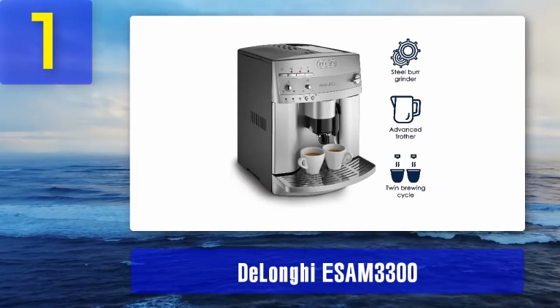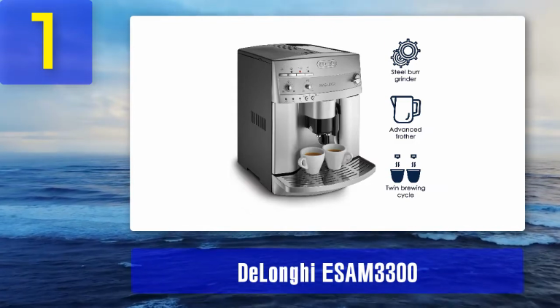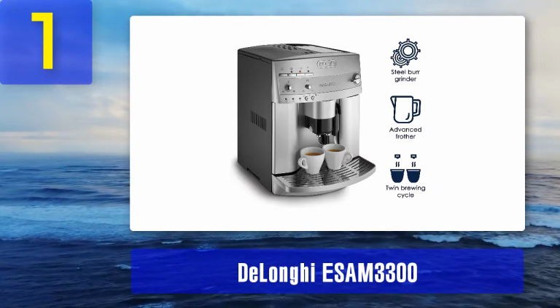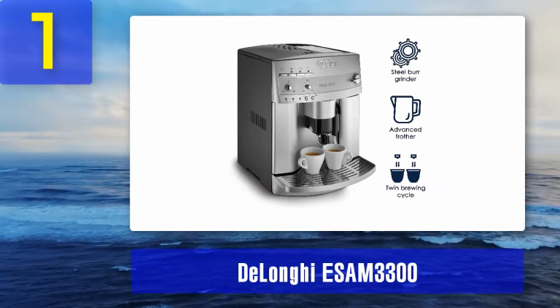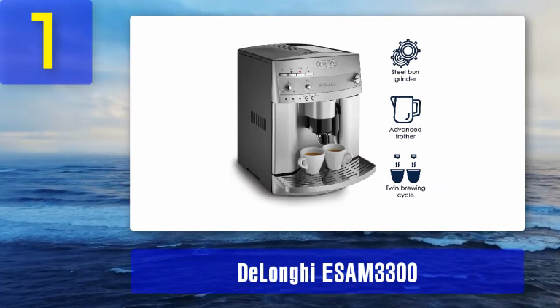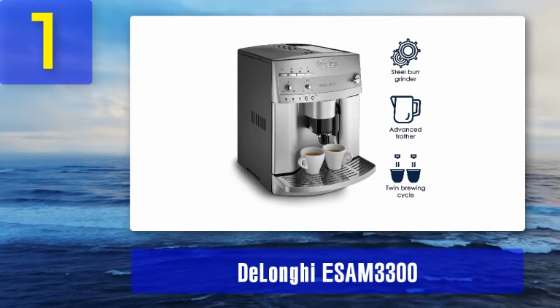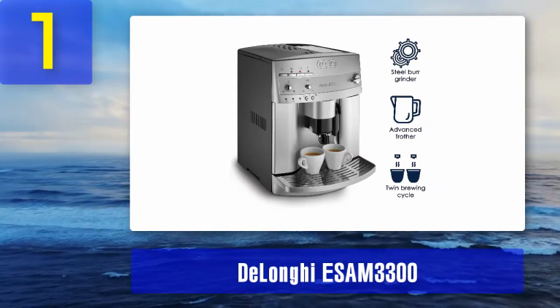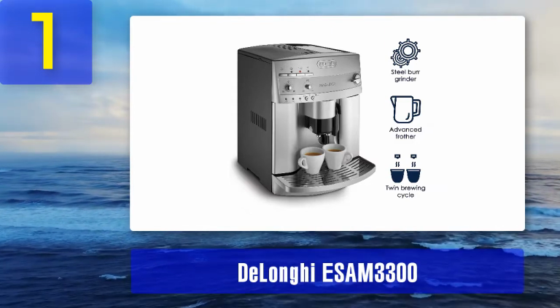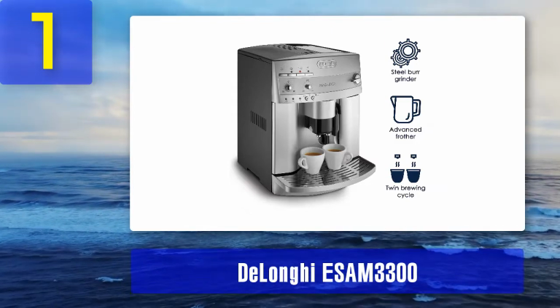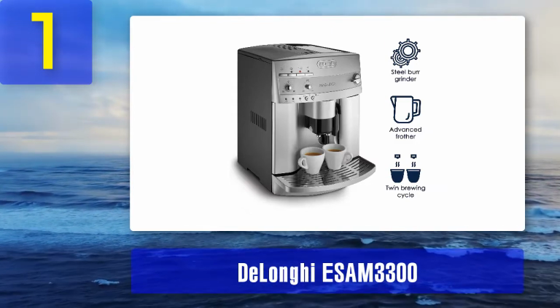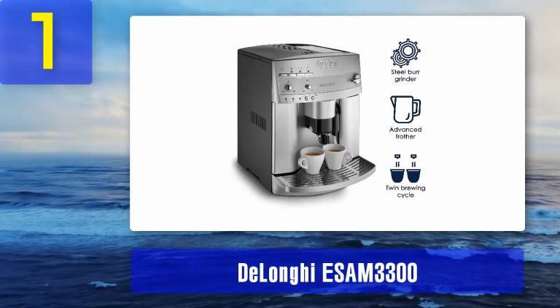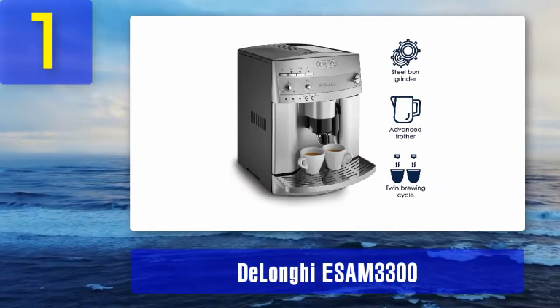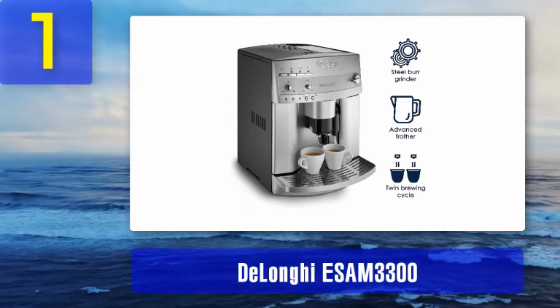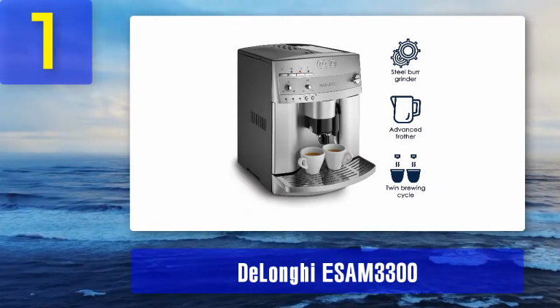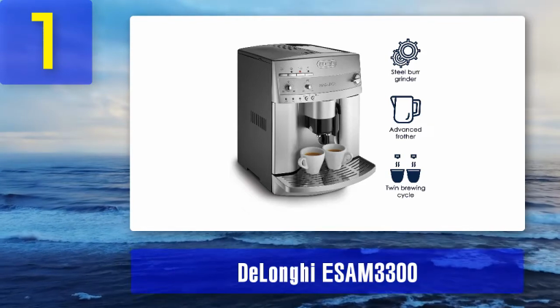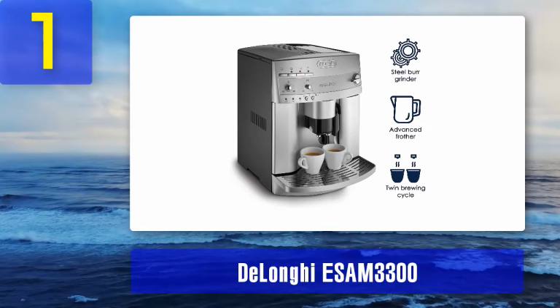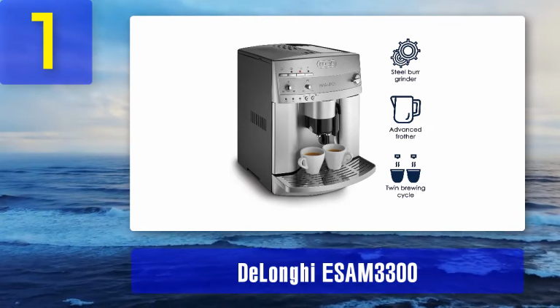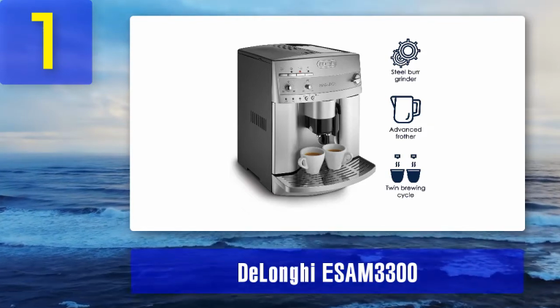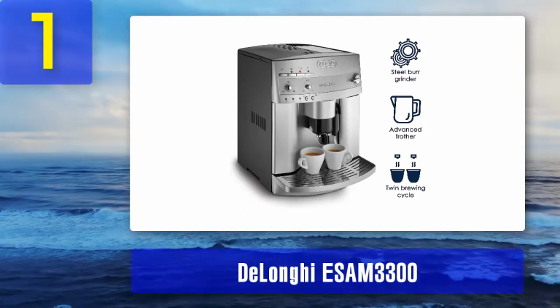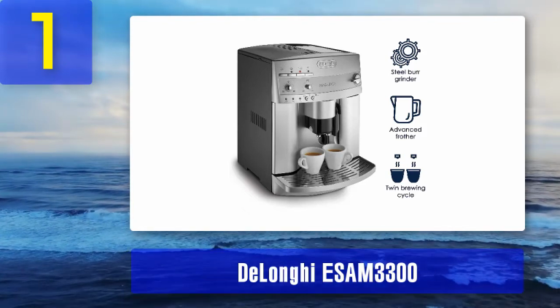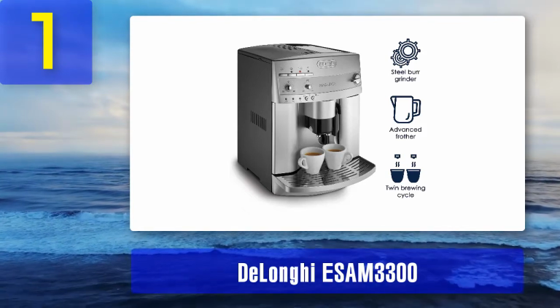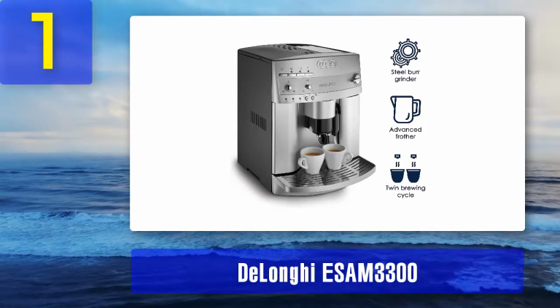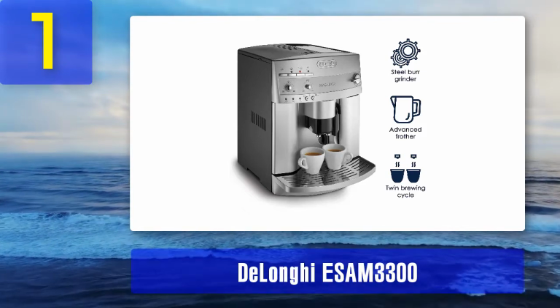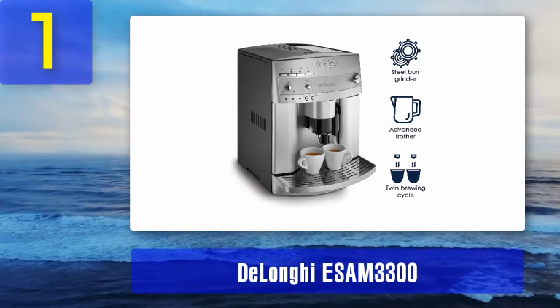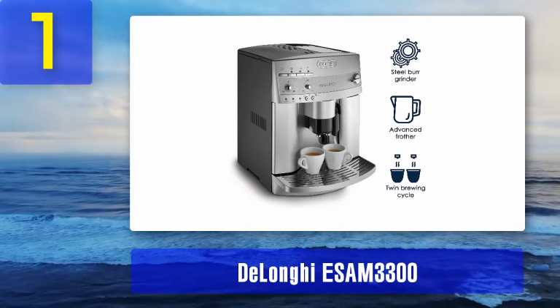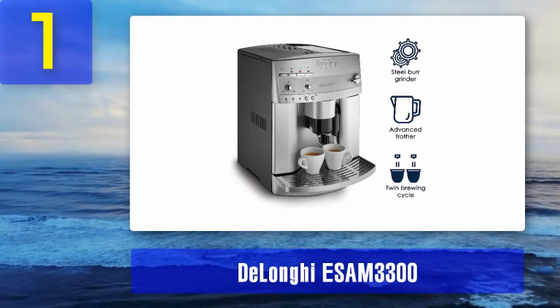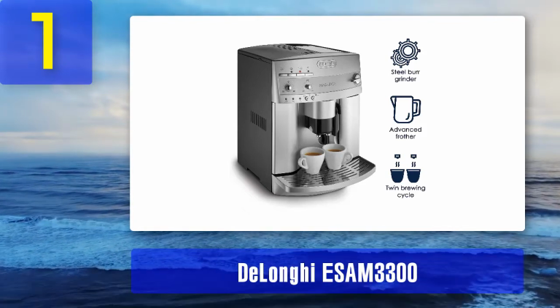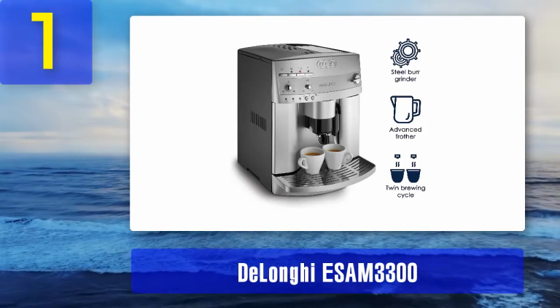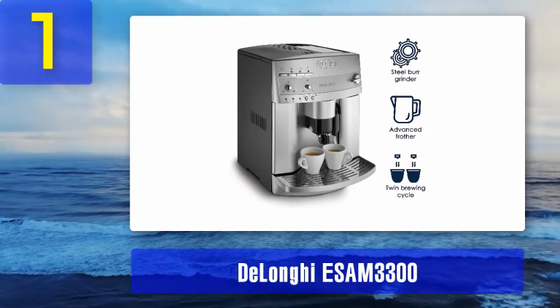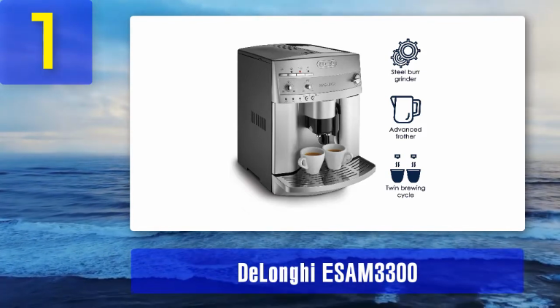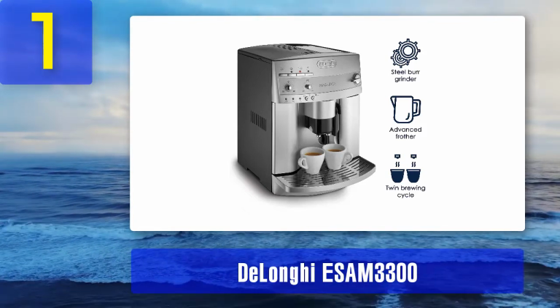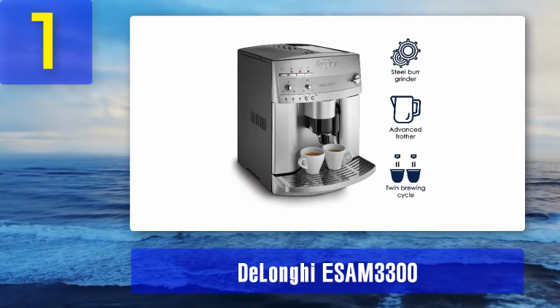Cons: it's quite an investment and is expensive. The machine is very complex, so repairs can be costly and typically require sending the product to the manufacturer. It is also very large and takes up a significant amount of space on any counter.